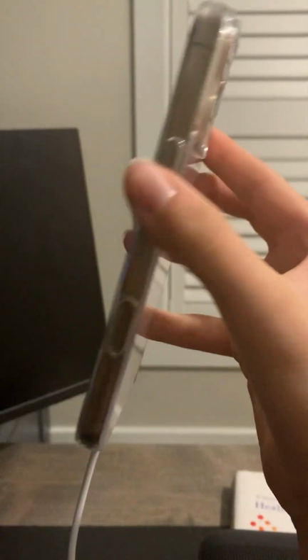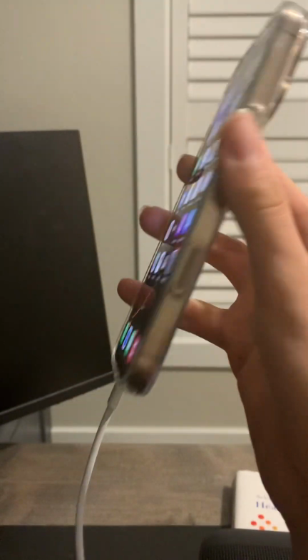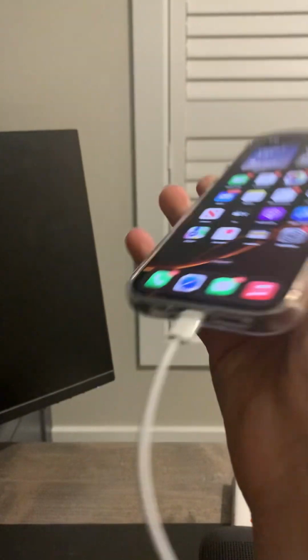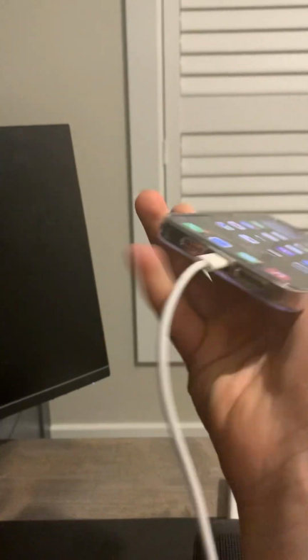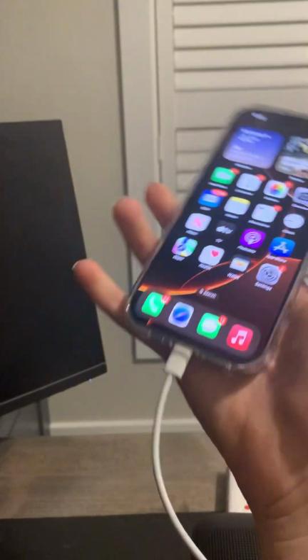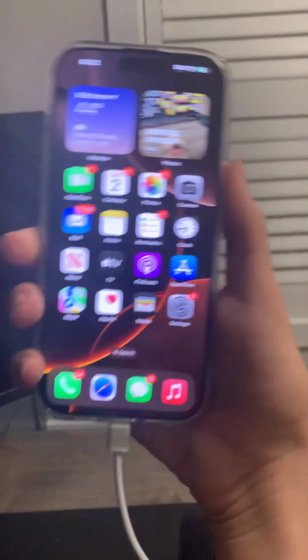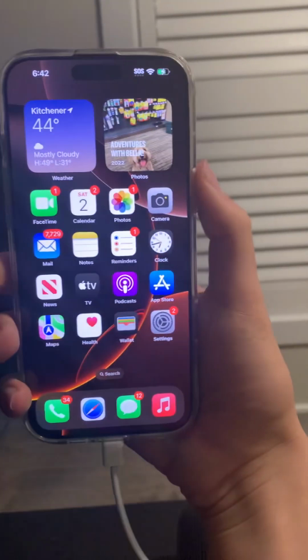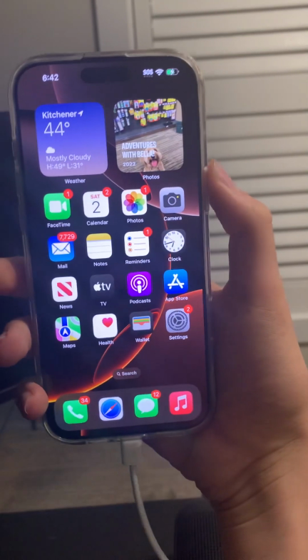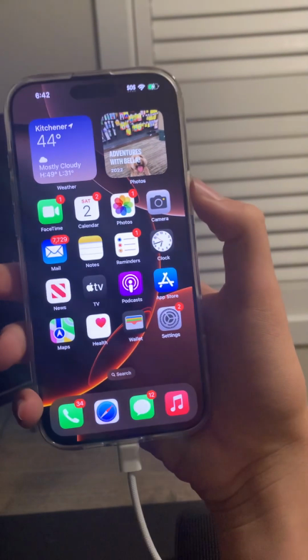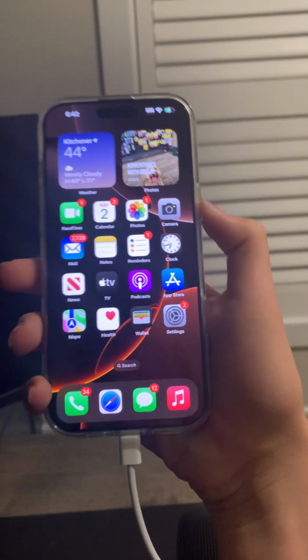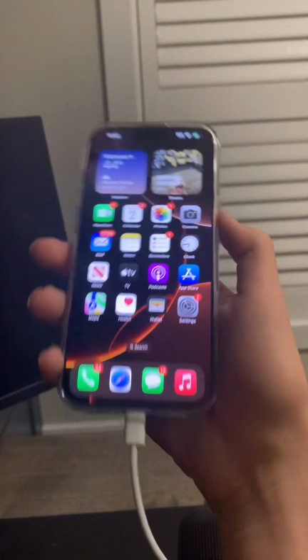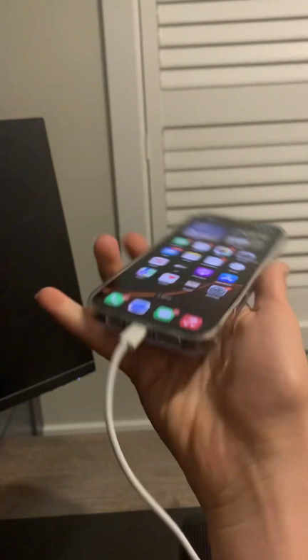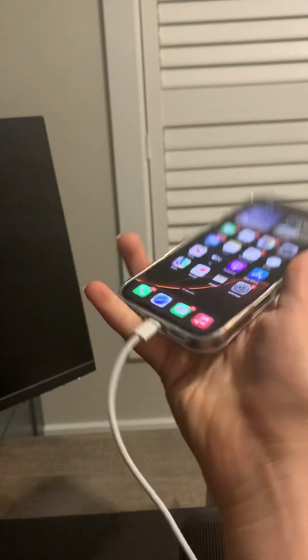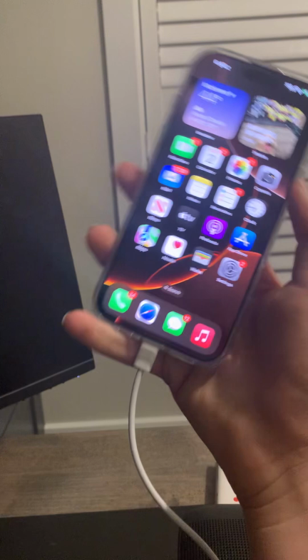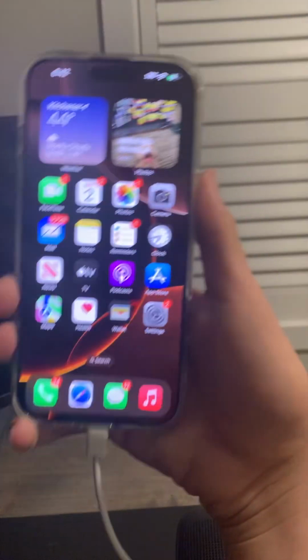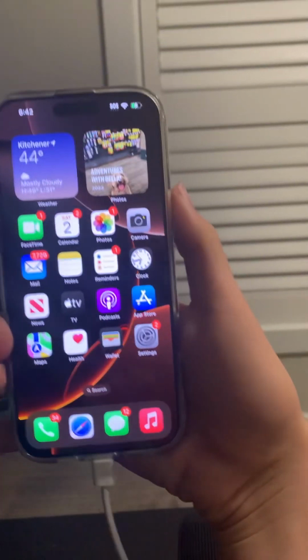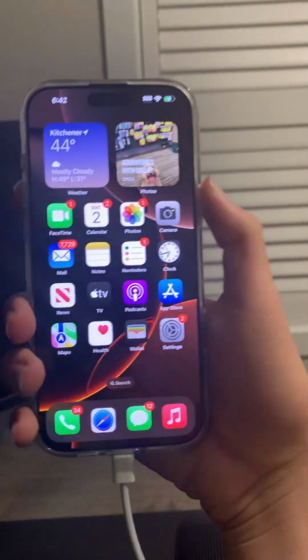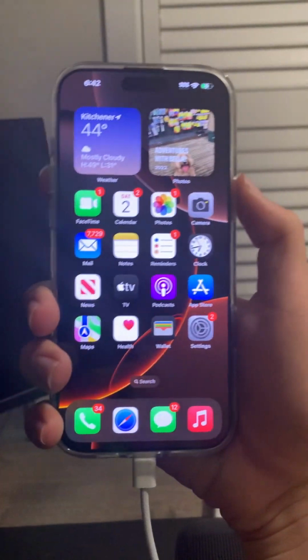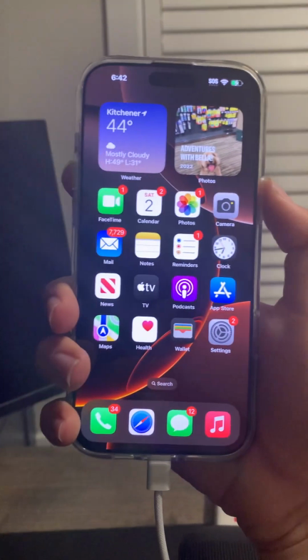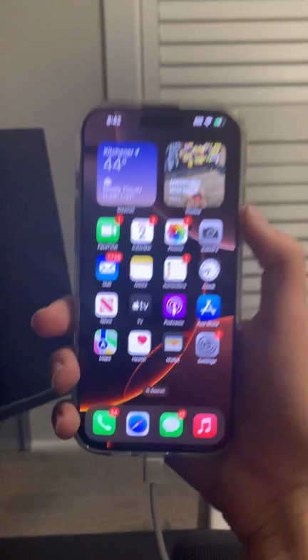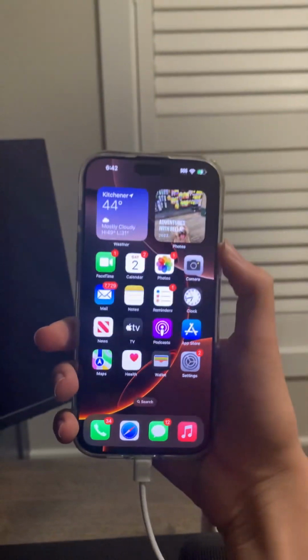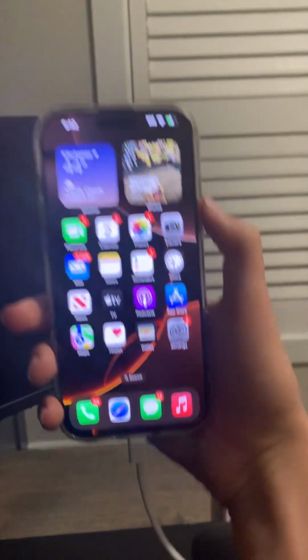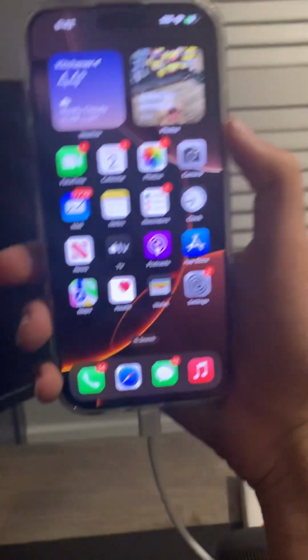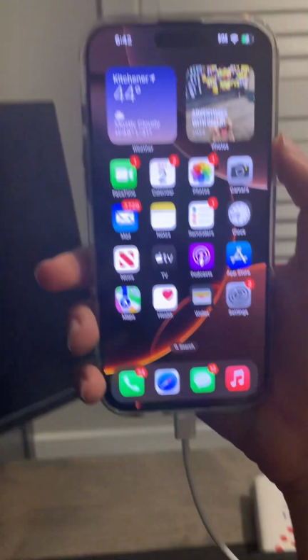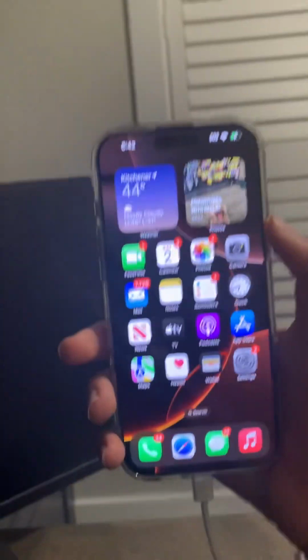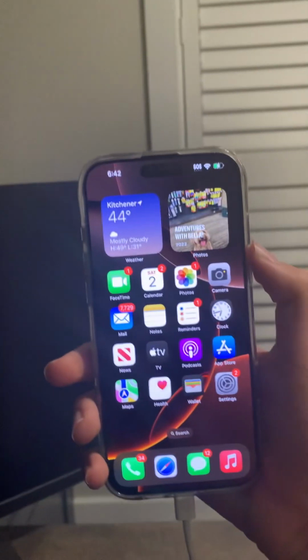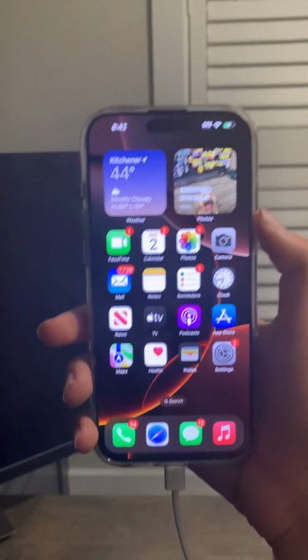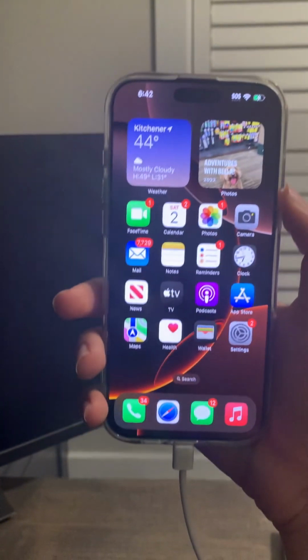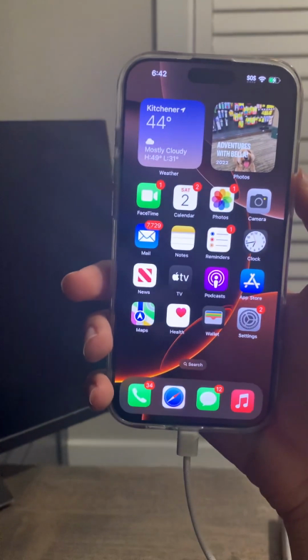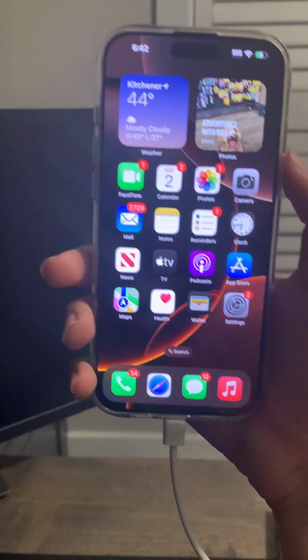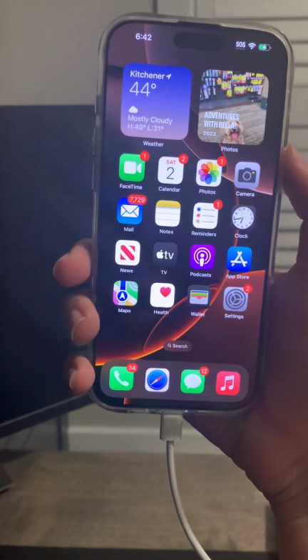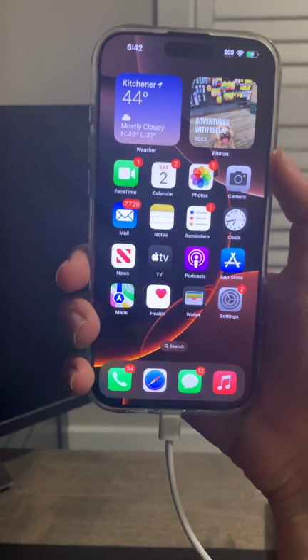But yeah, this is beta 1 right now. Really impressive, and I think you guys are going to have a lot of fun doing this.